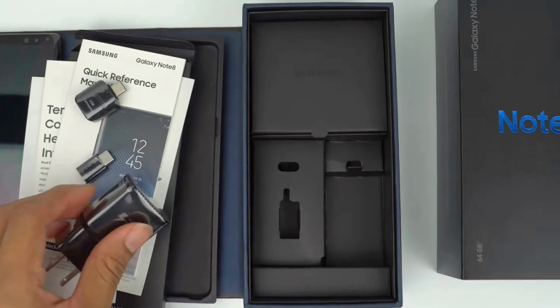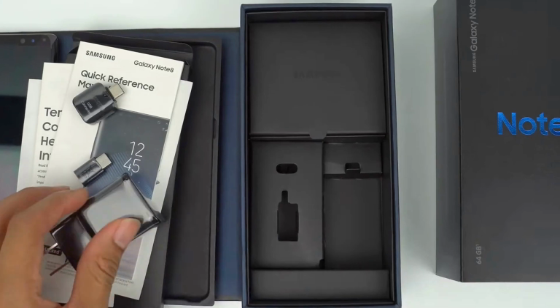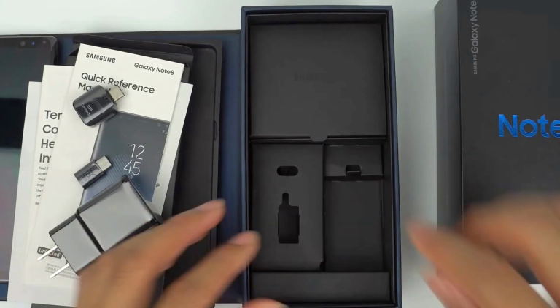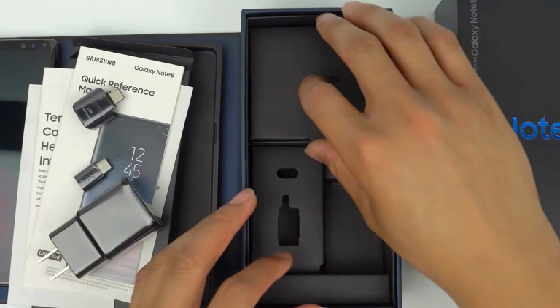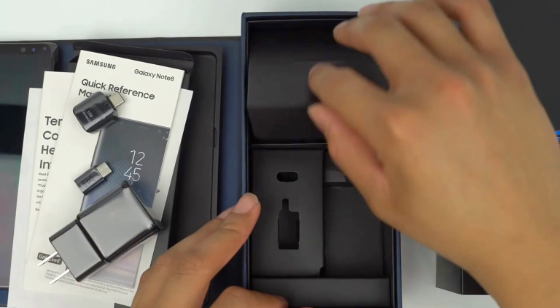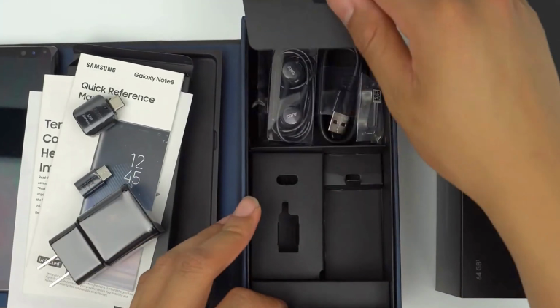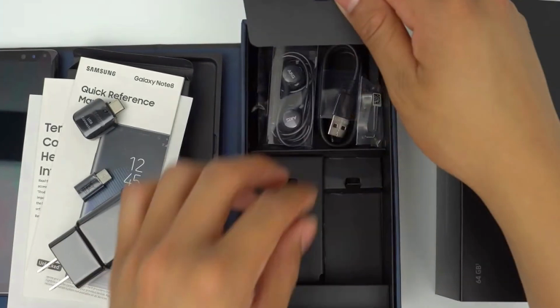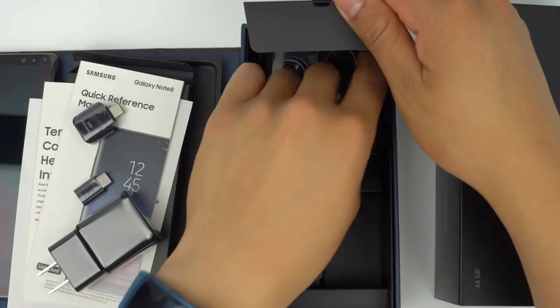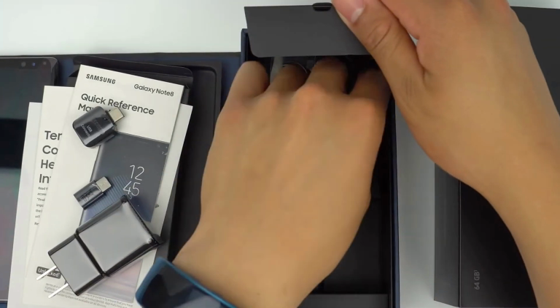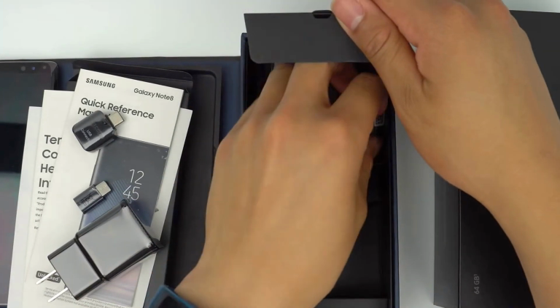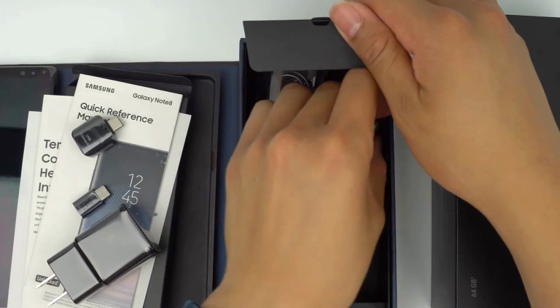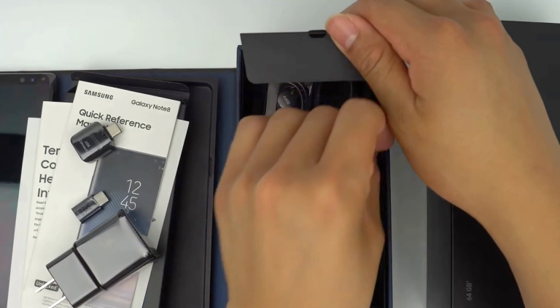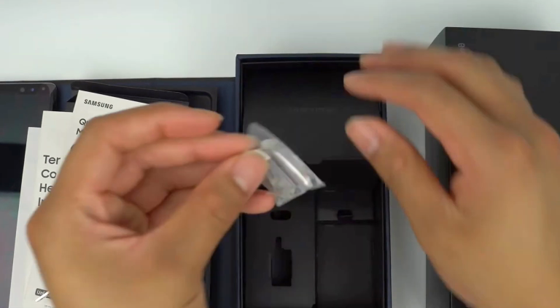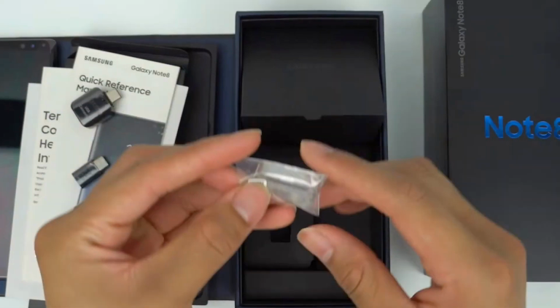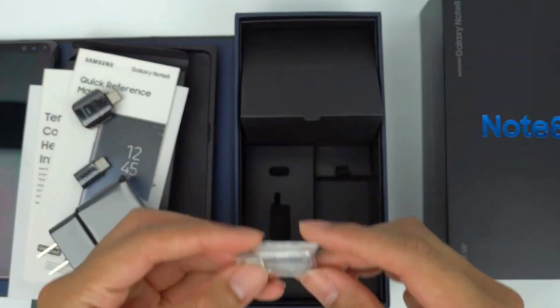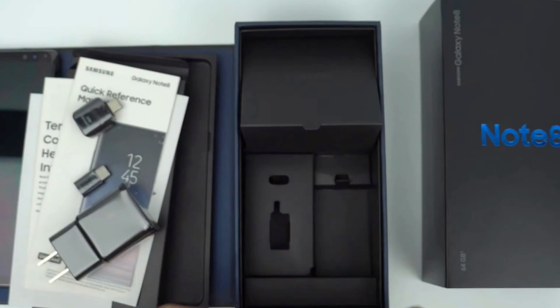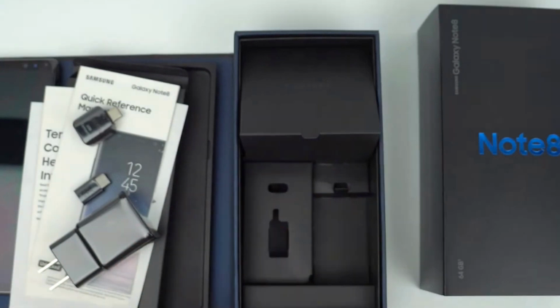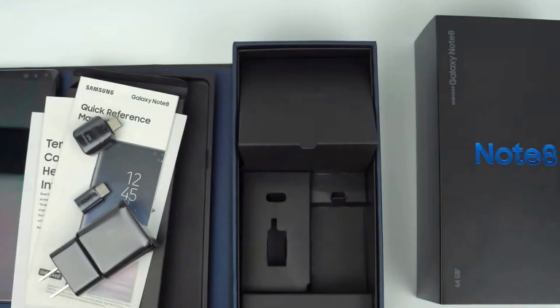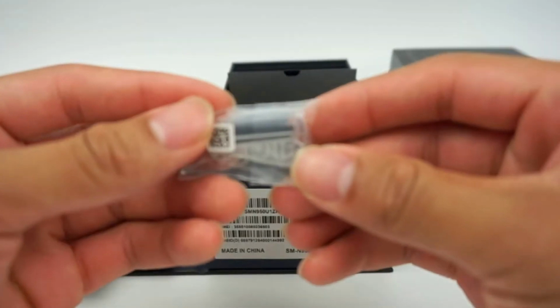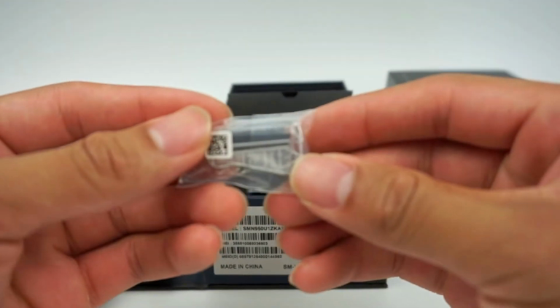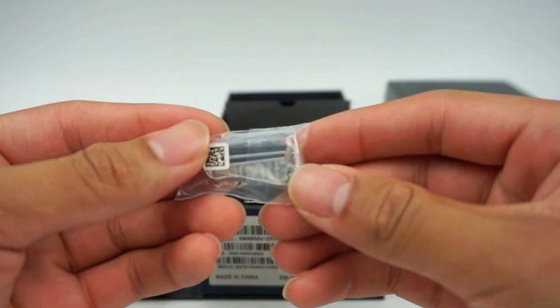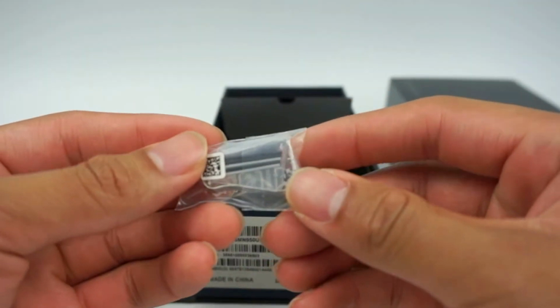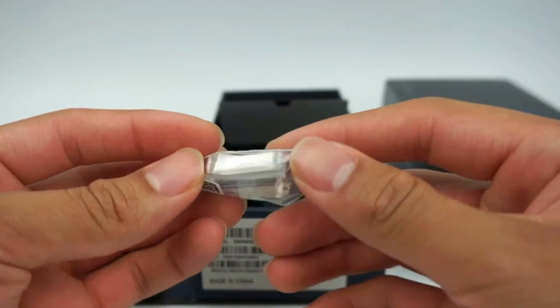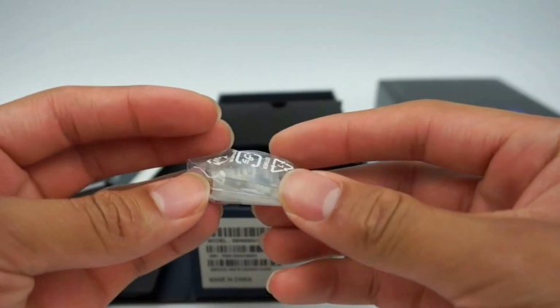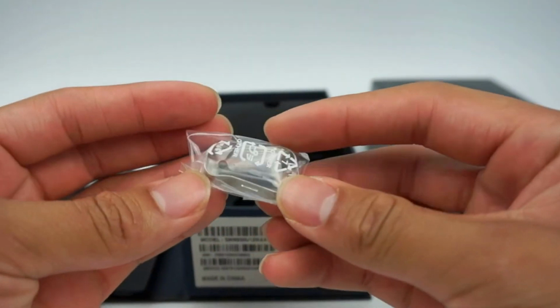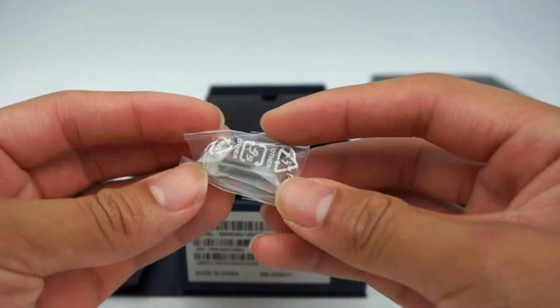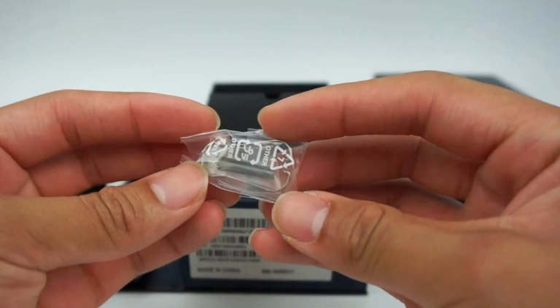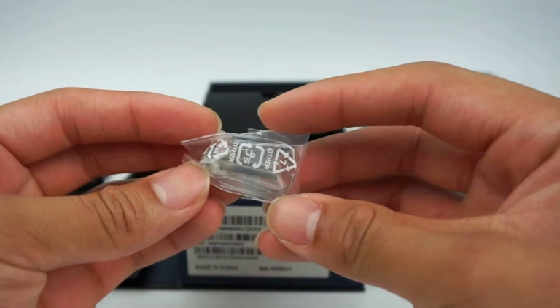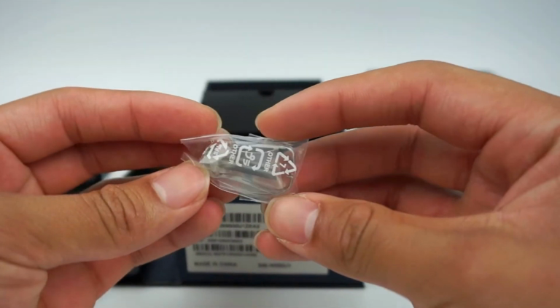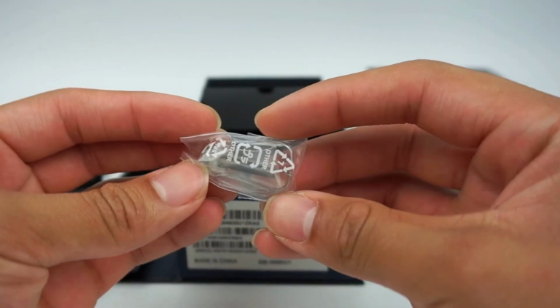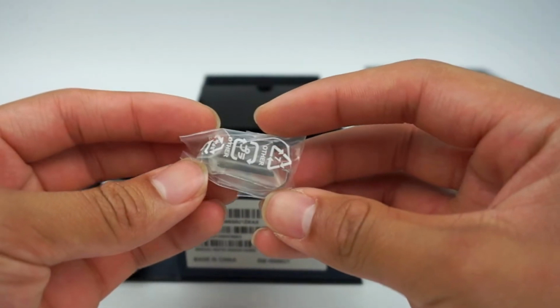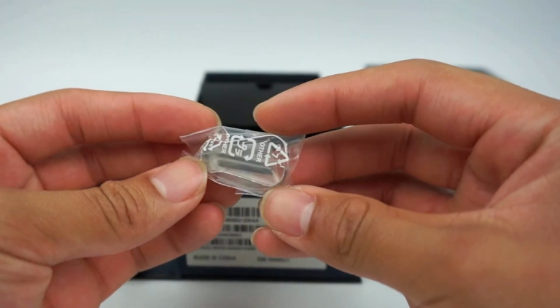Looking inside the top compartment, you'll find some replacement S Pen tips and a tool that will help you replace them.